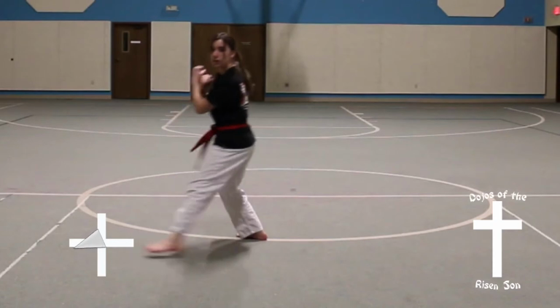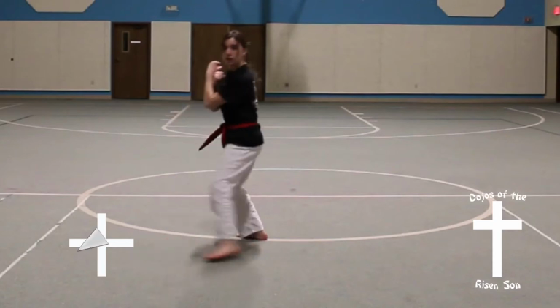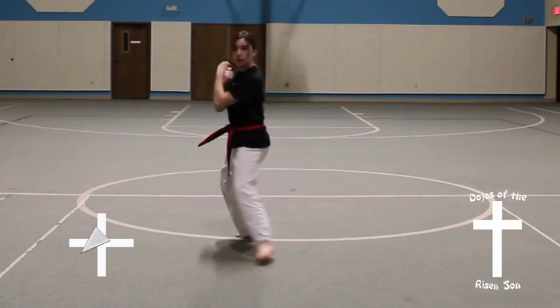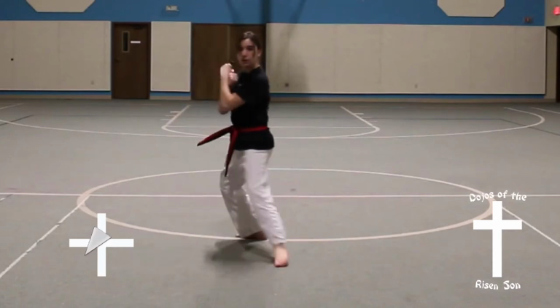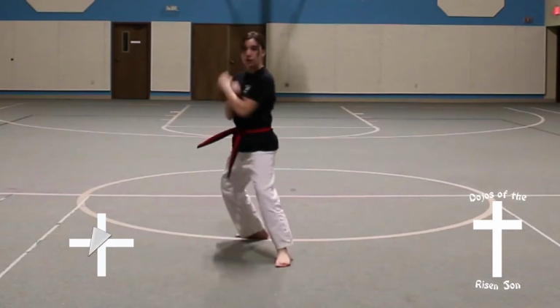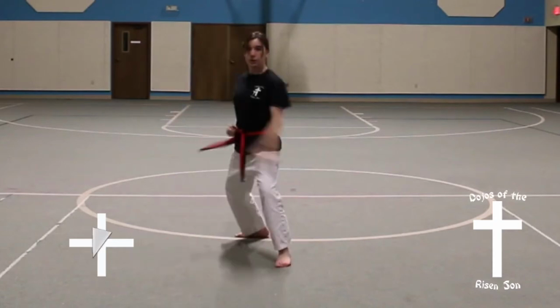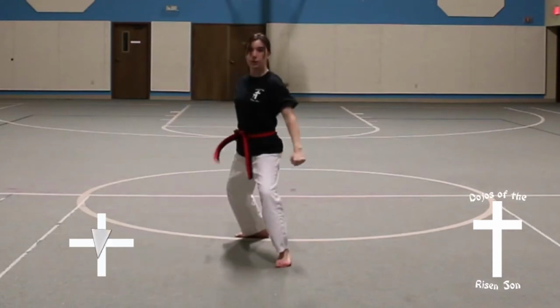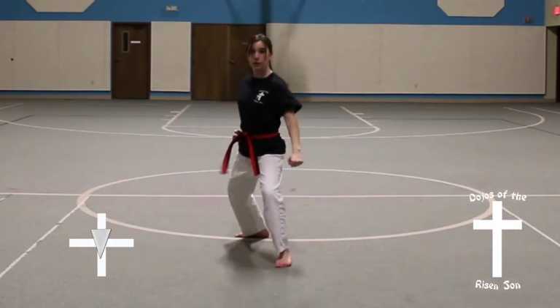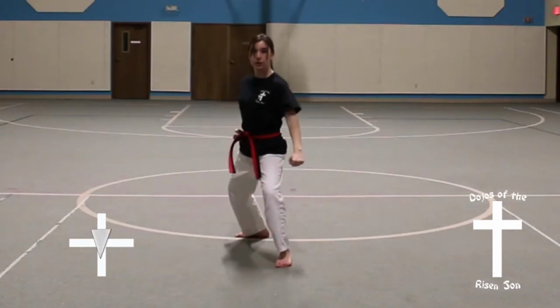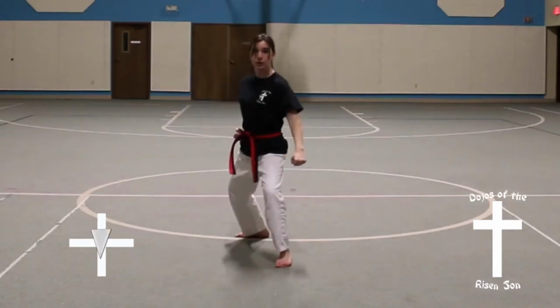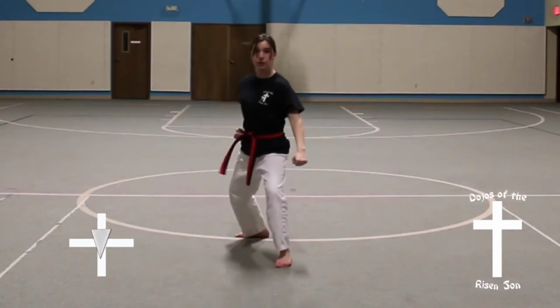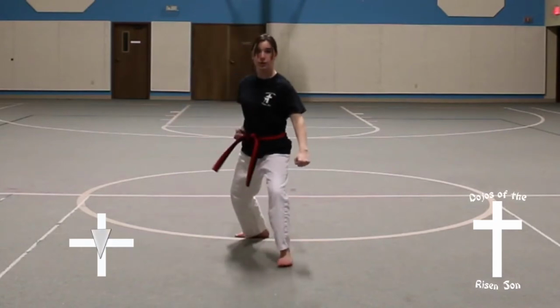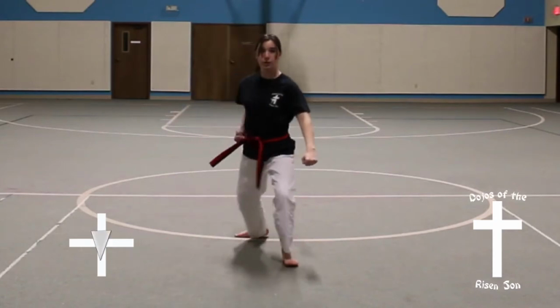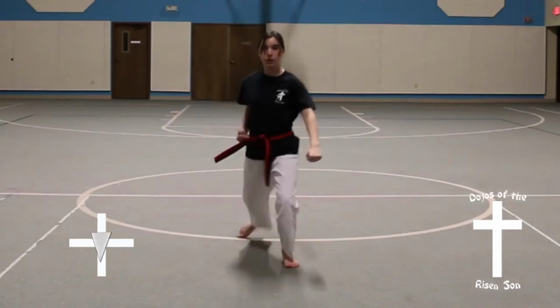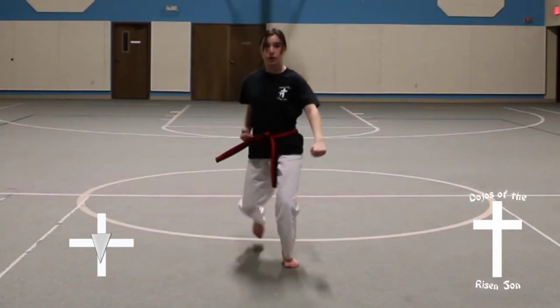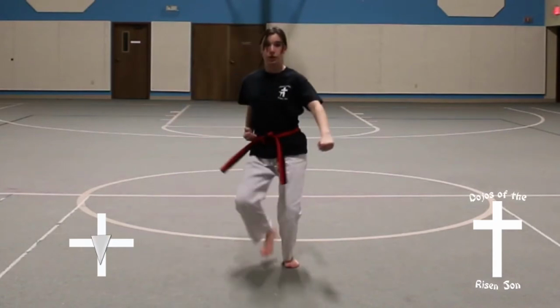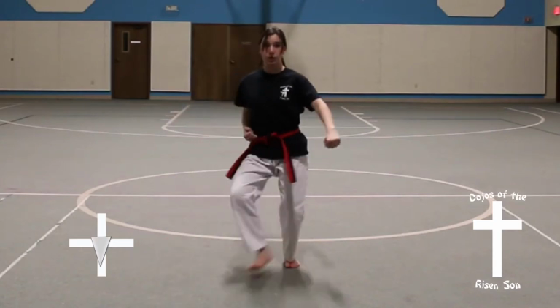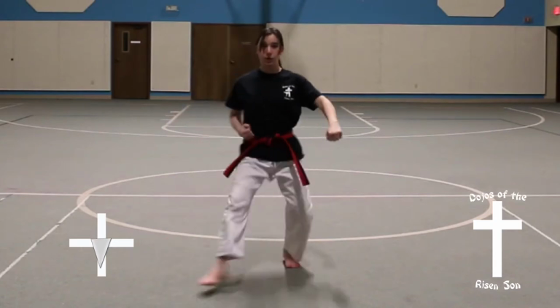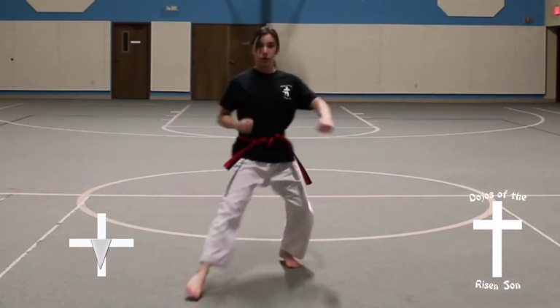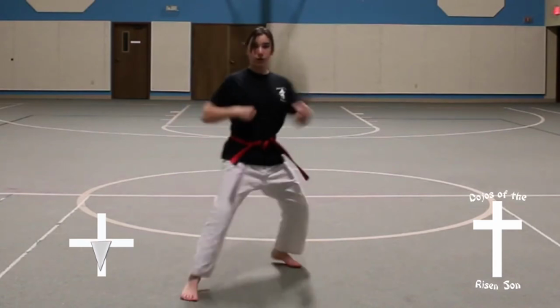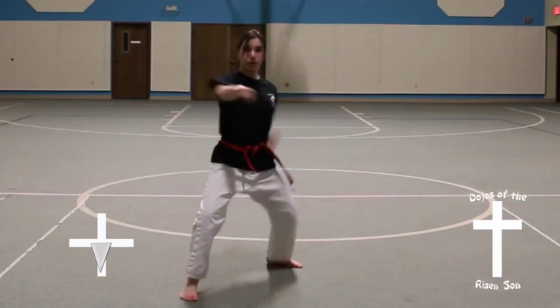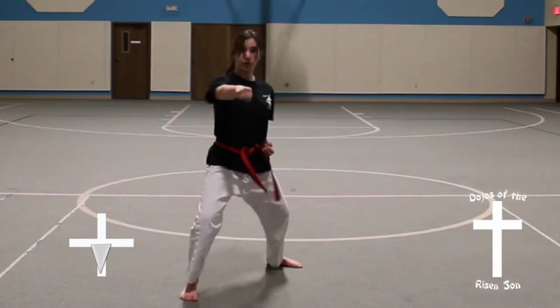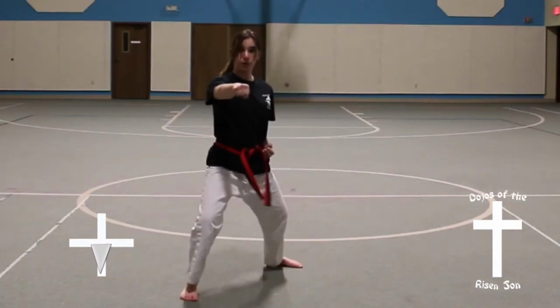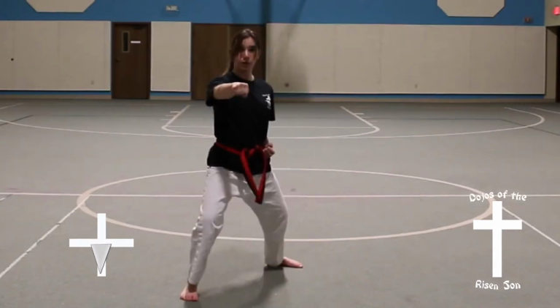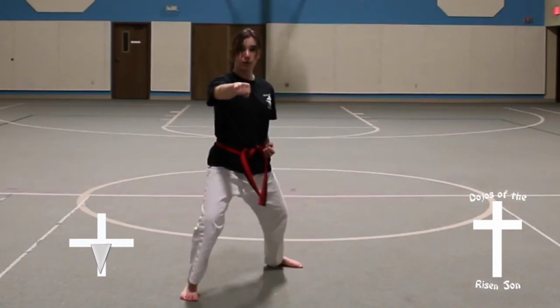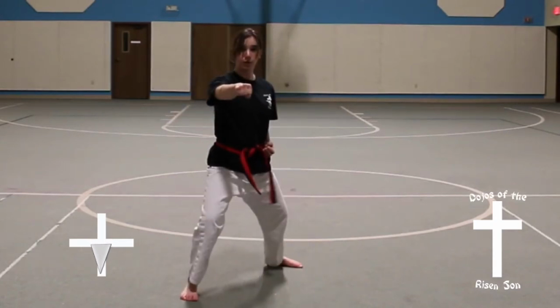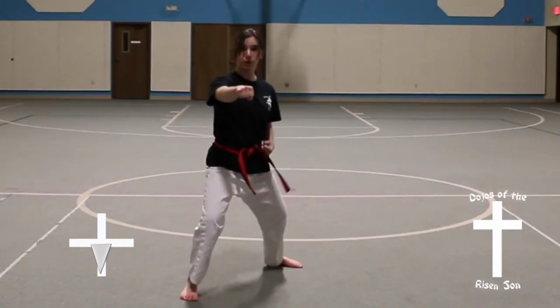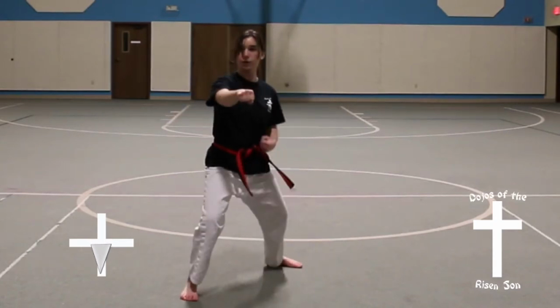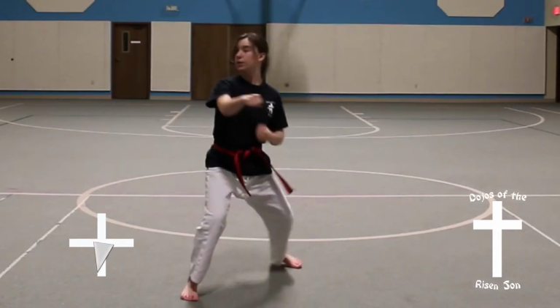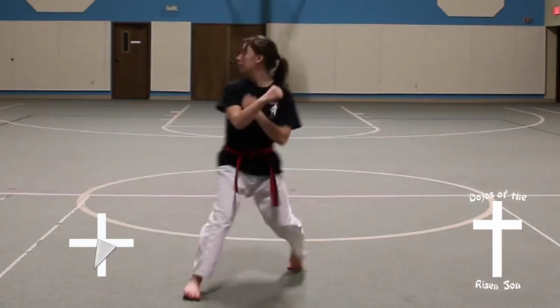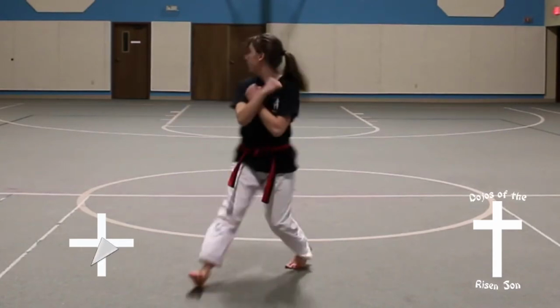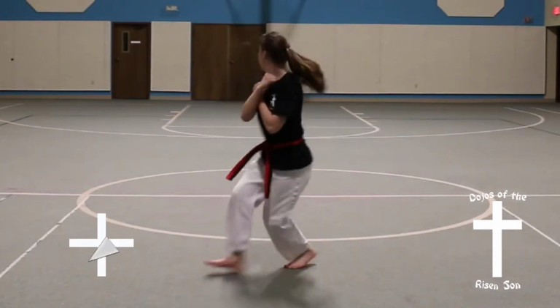Look, quarter turn to the left, front stance, down block. Step, front stance, middle front punch.